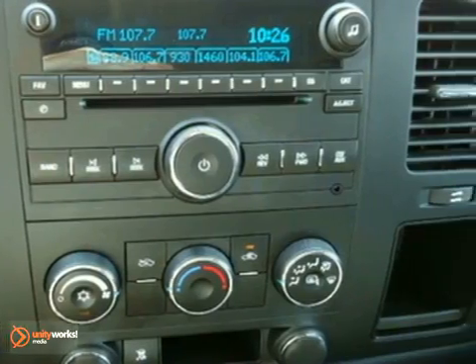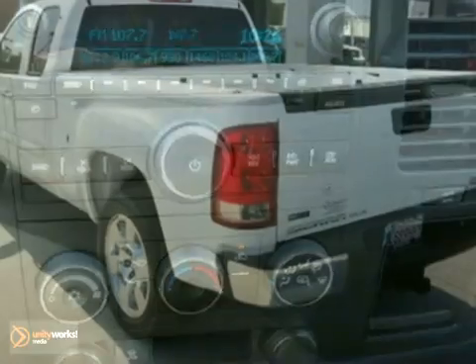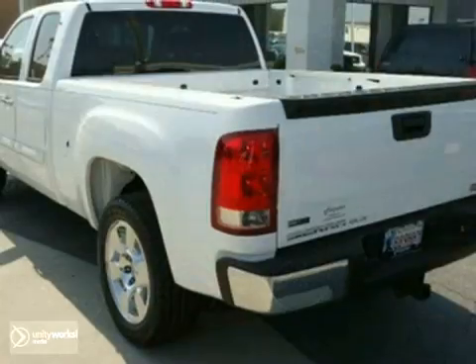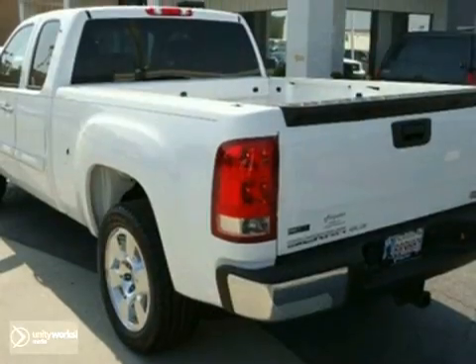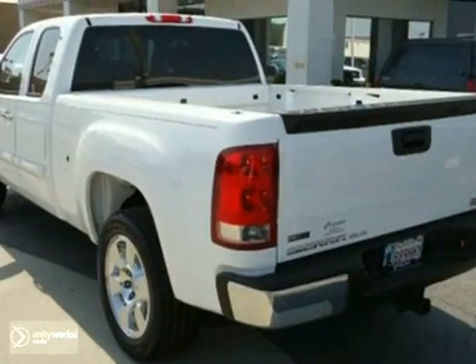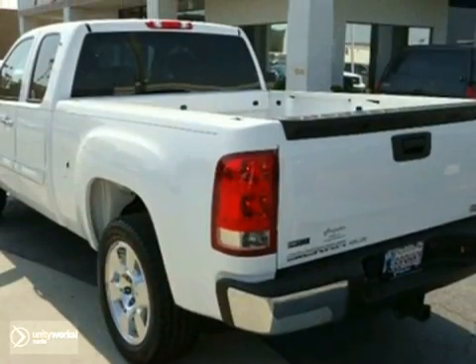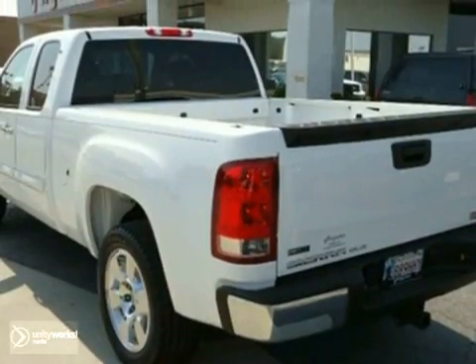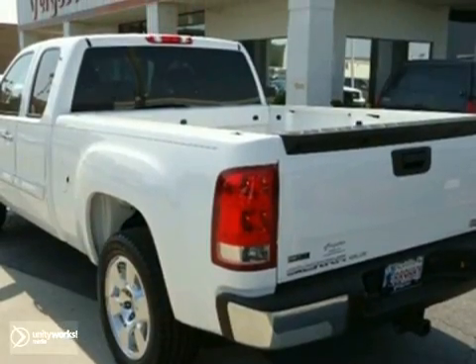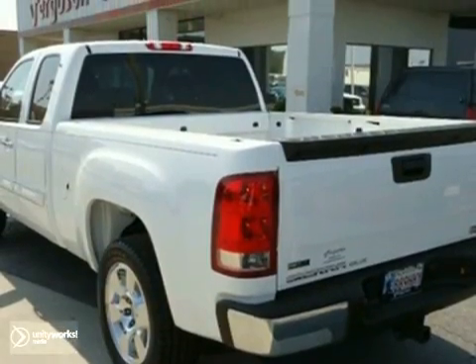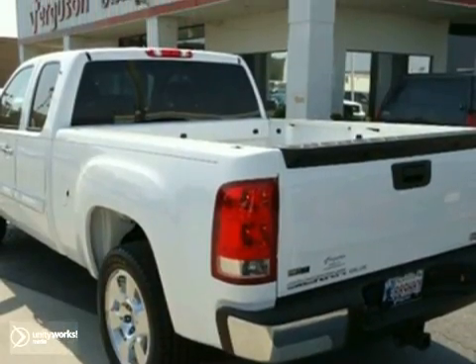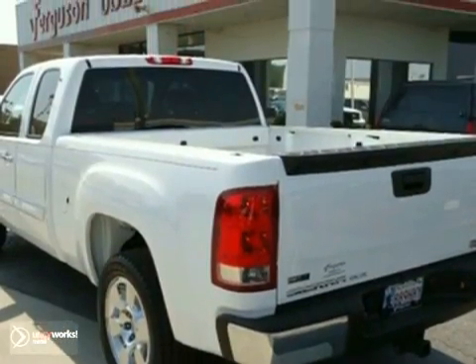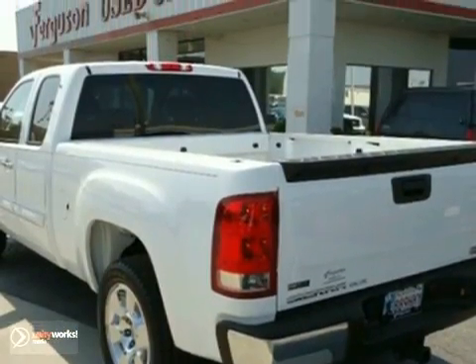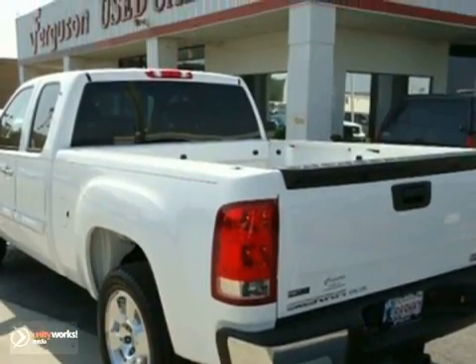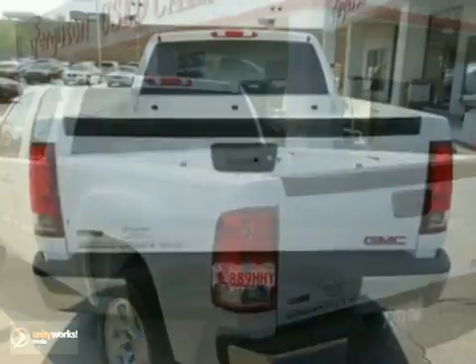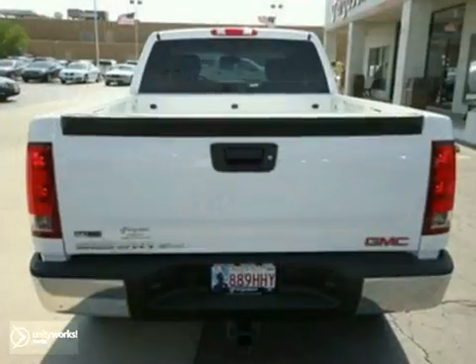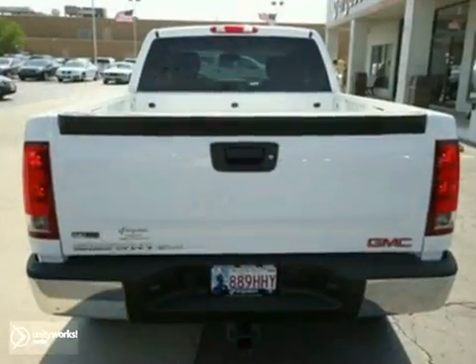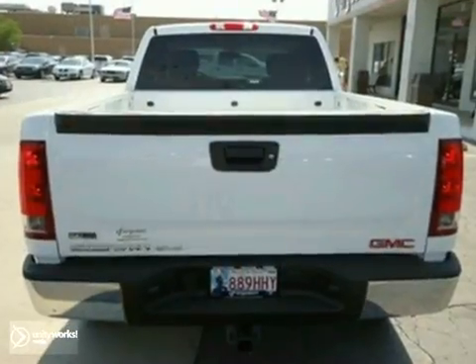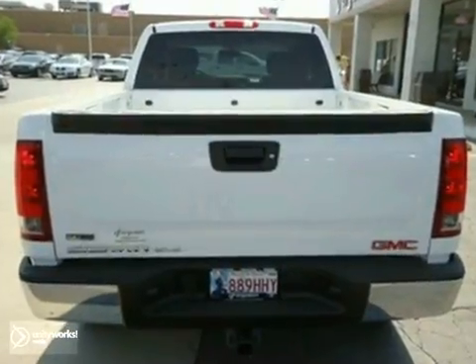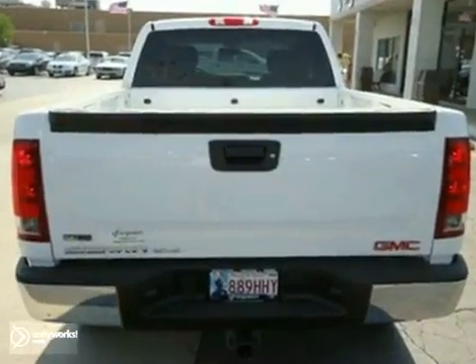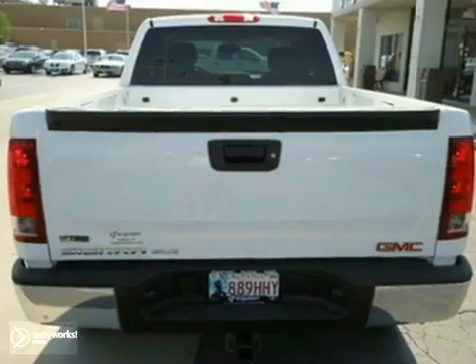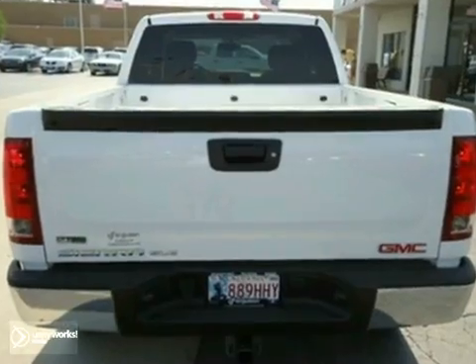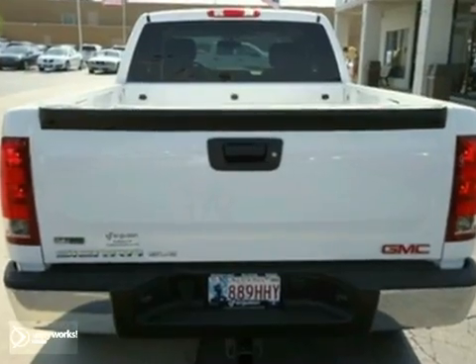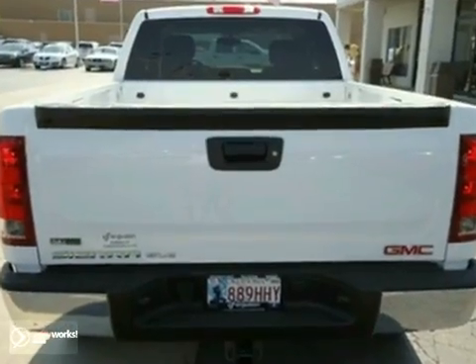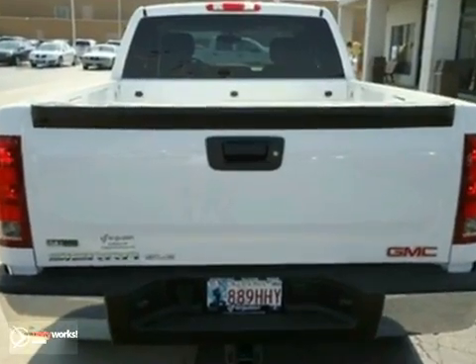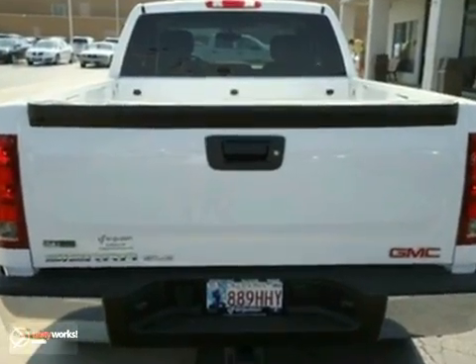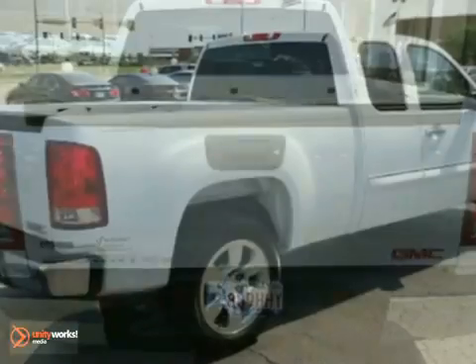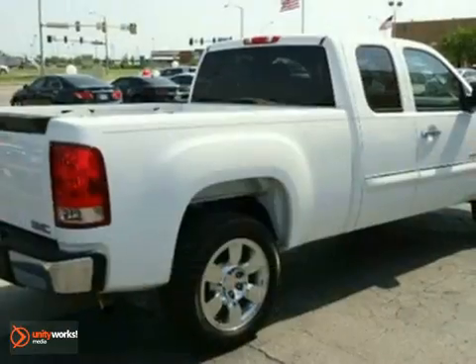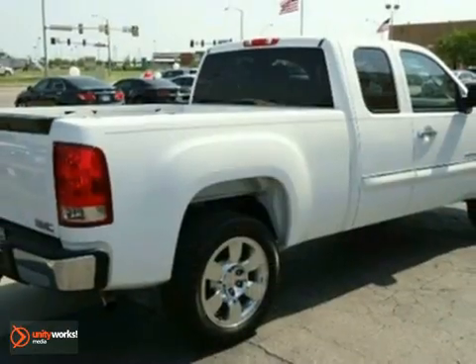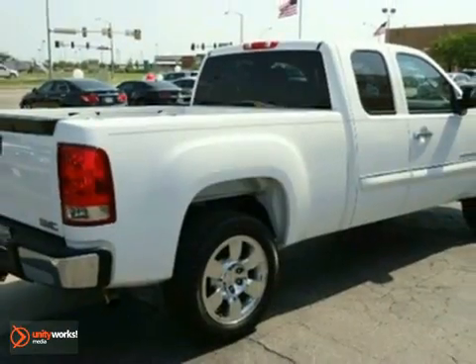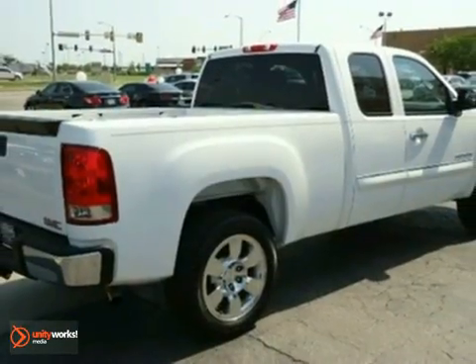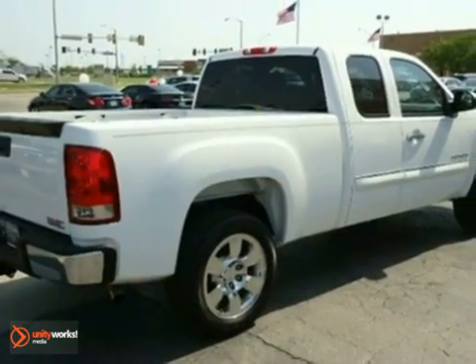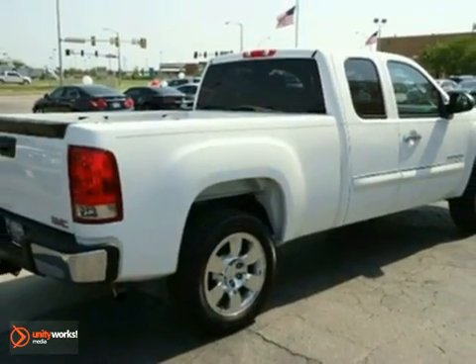Whether you need a truck for work or everyday transportation, the versatile and value-packed GMC Sierra is a perfect choice.